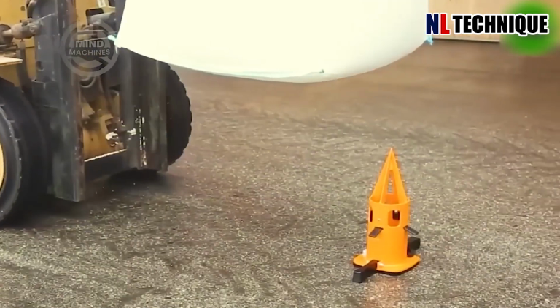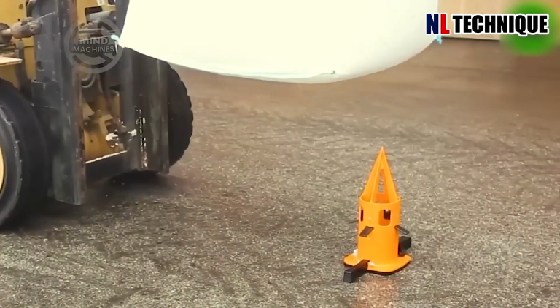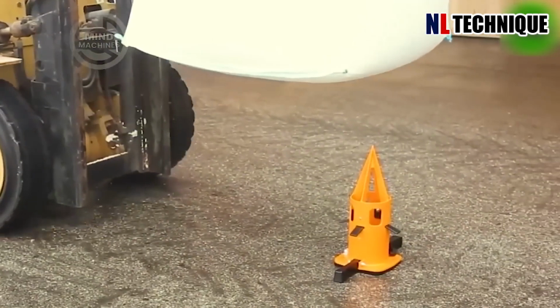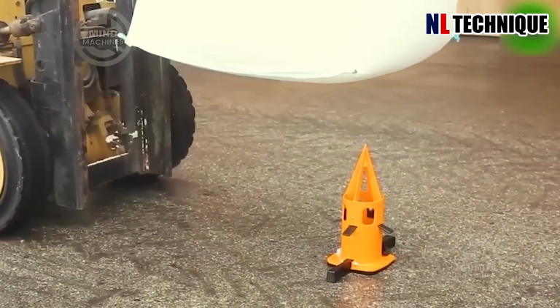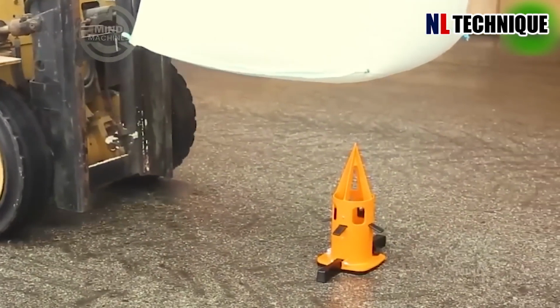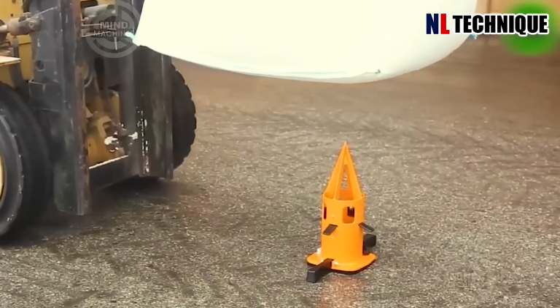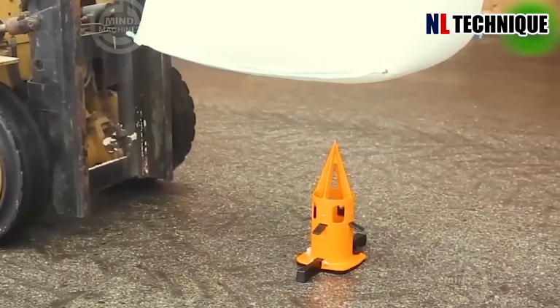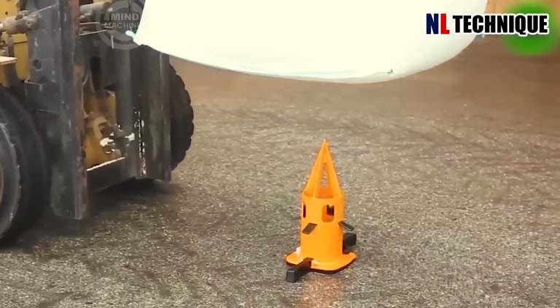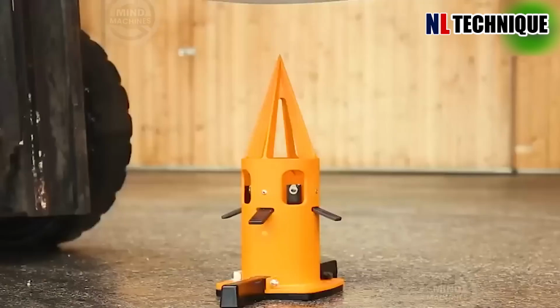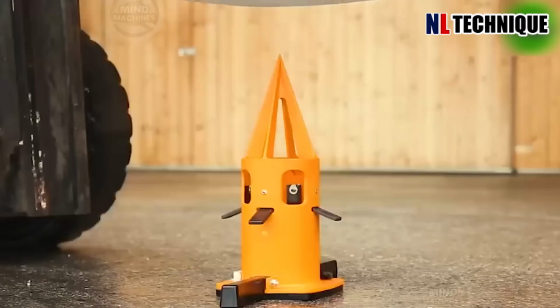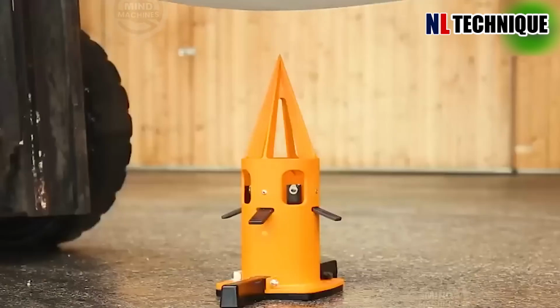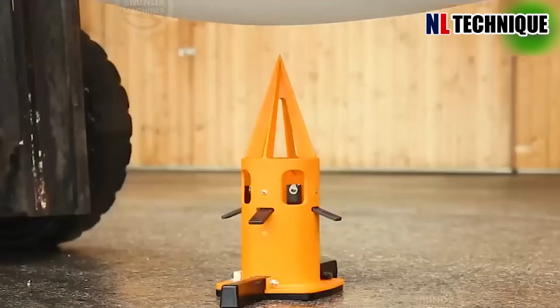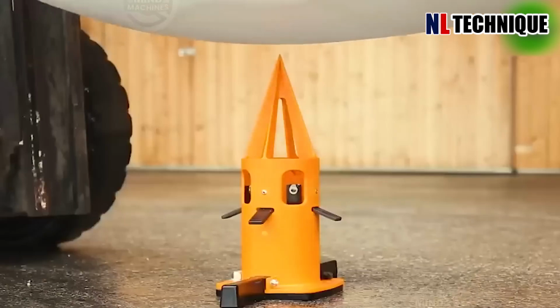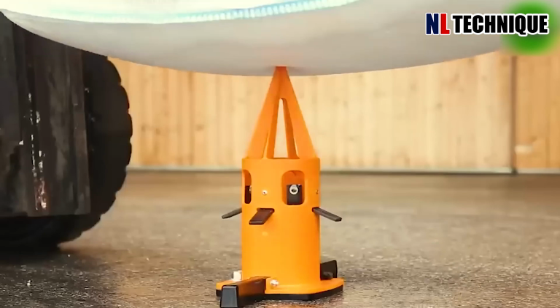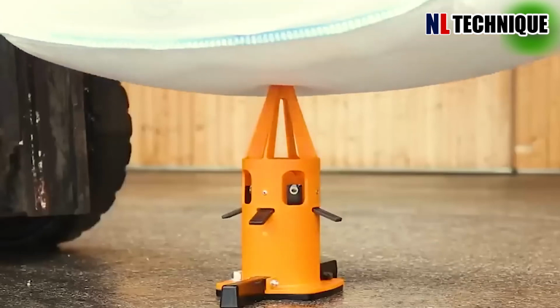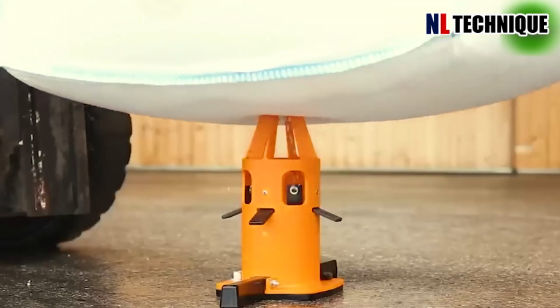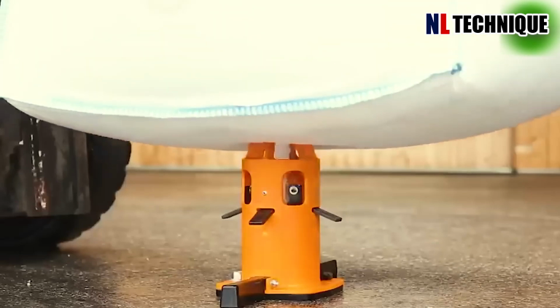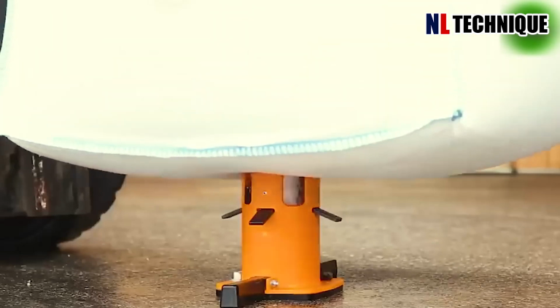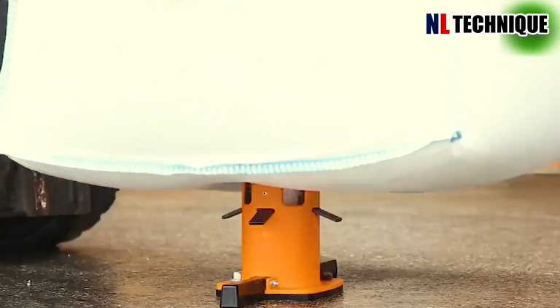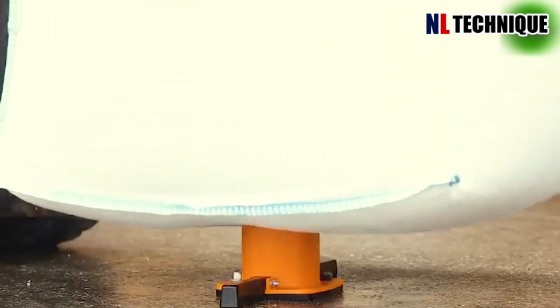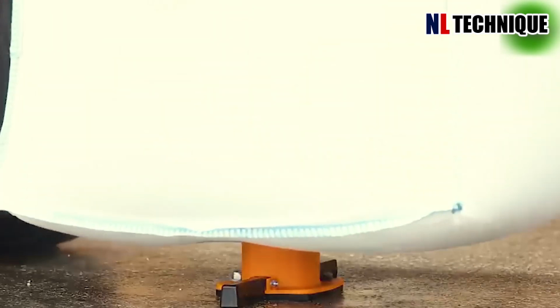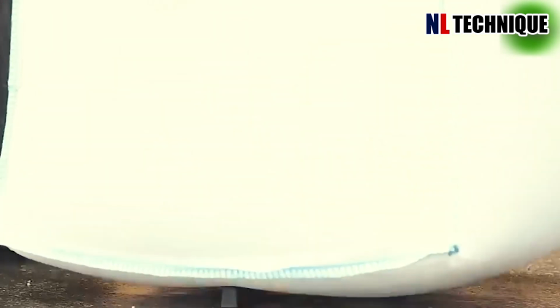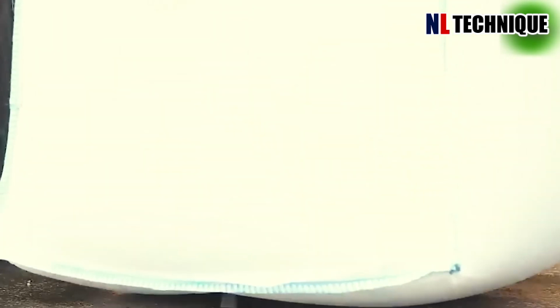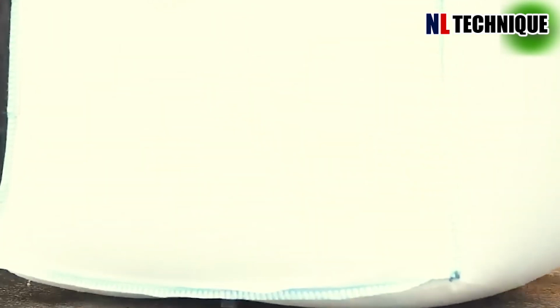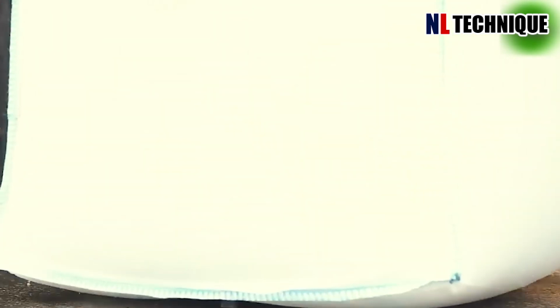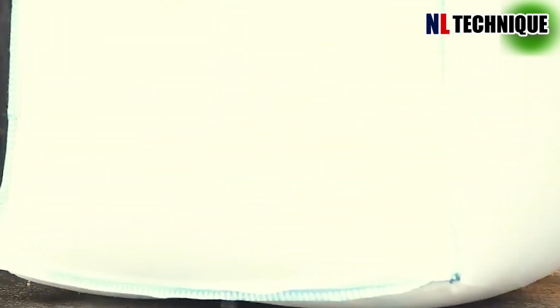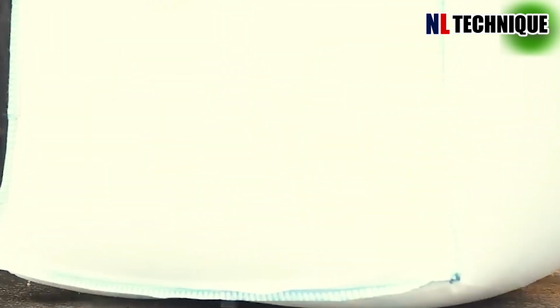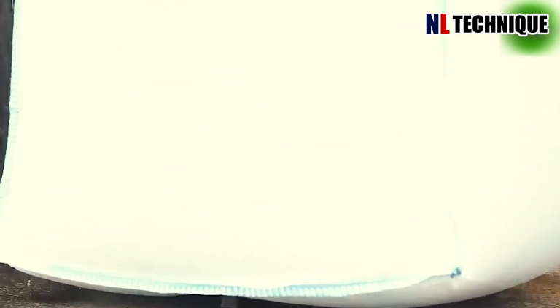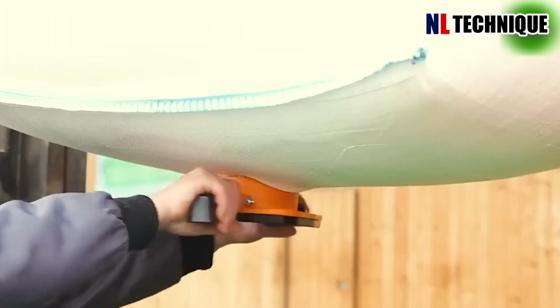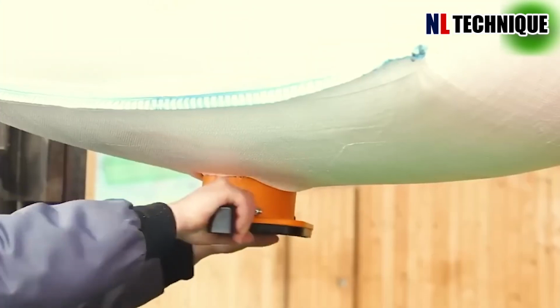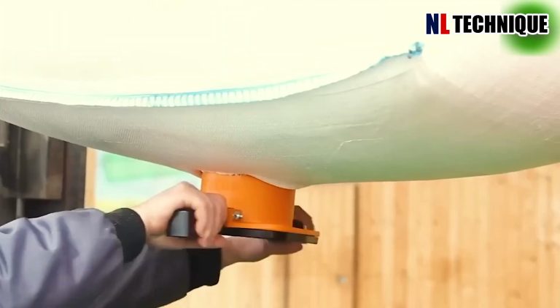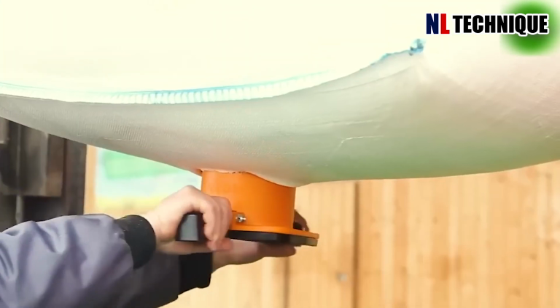The worker is using modern equipment to take rice out of the bag without having to open it.